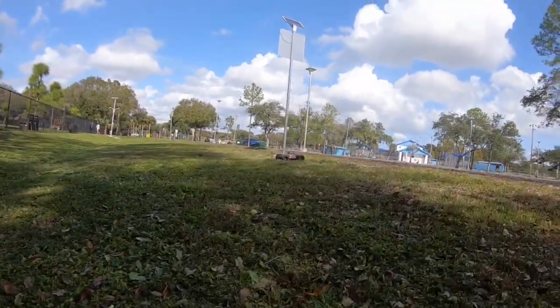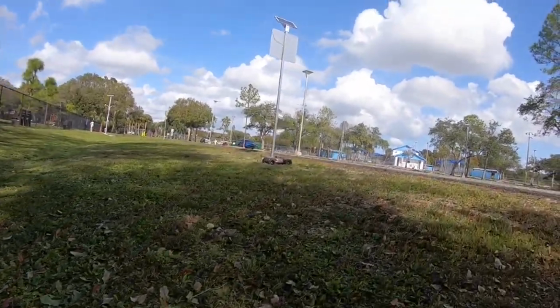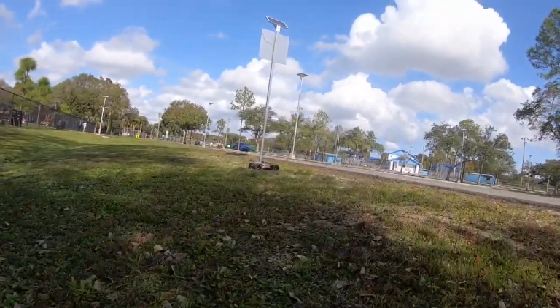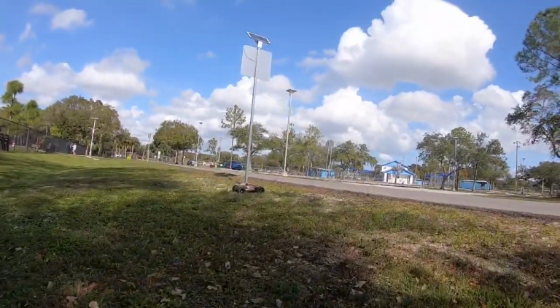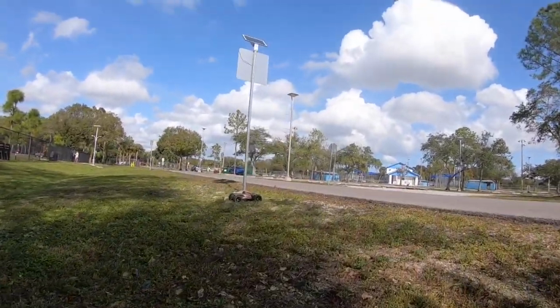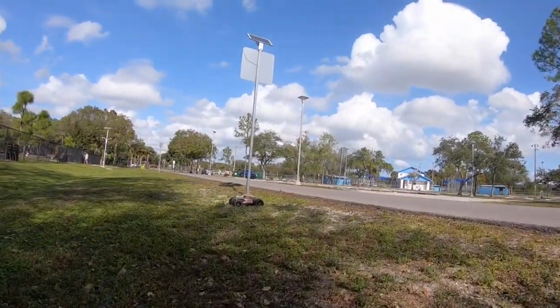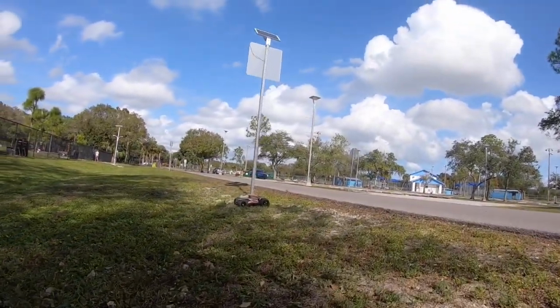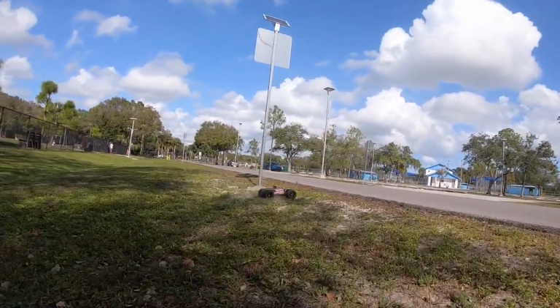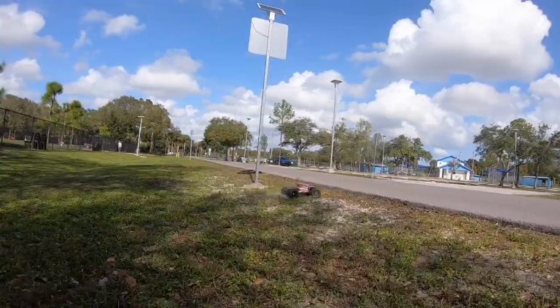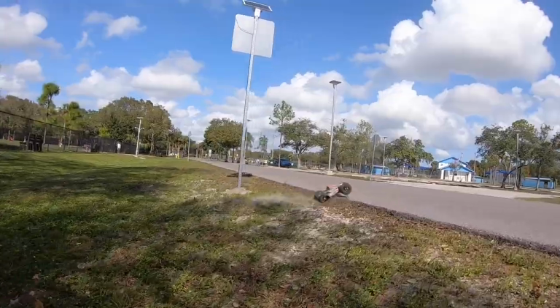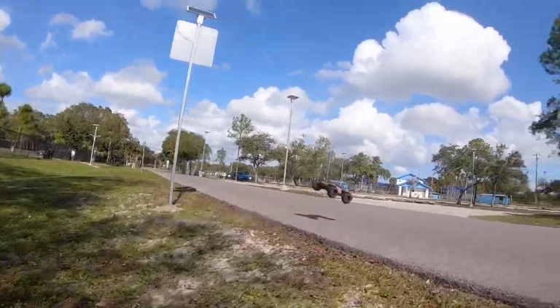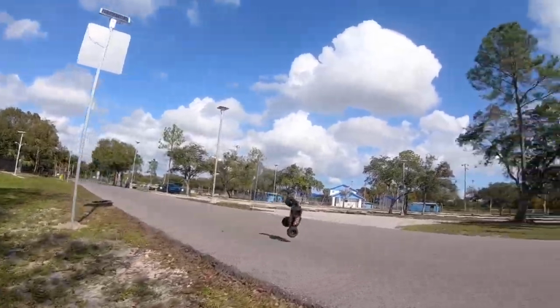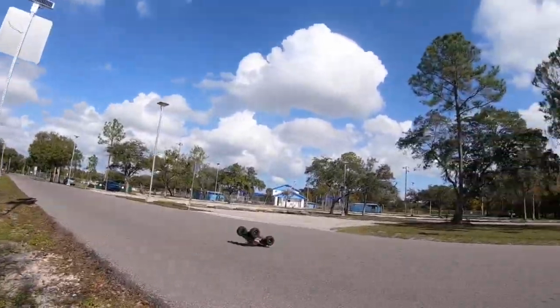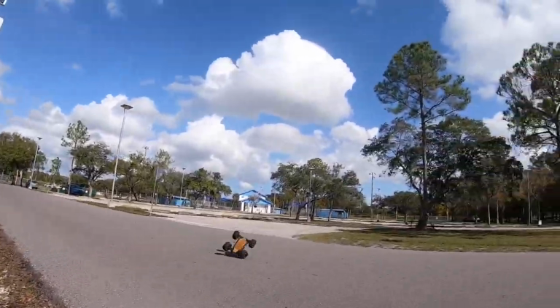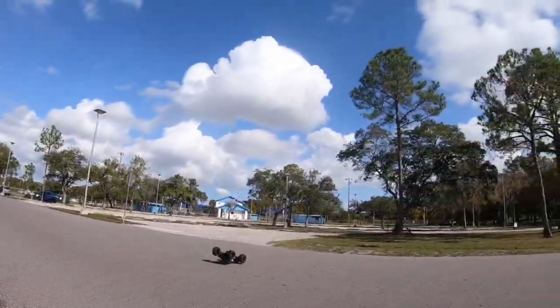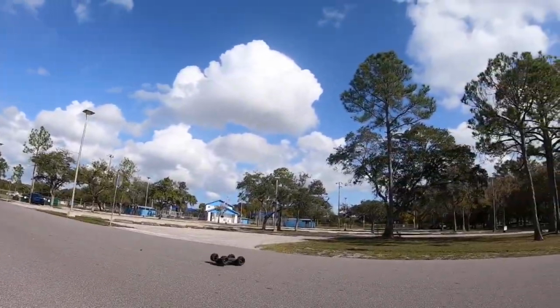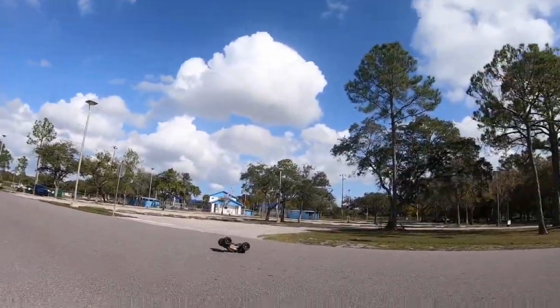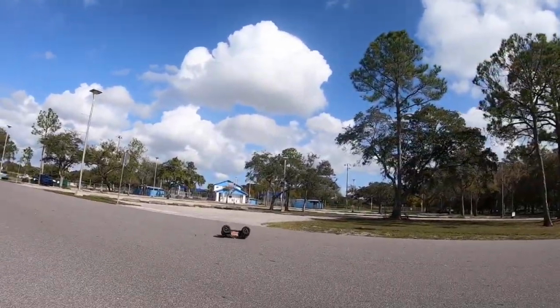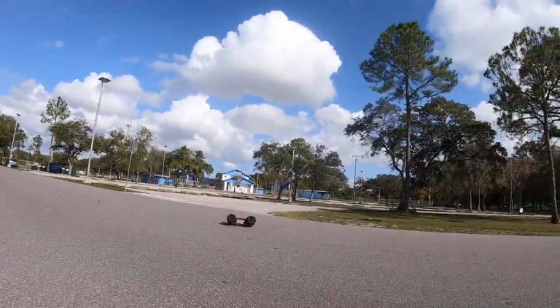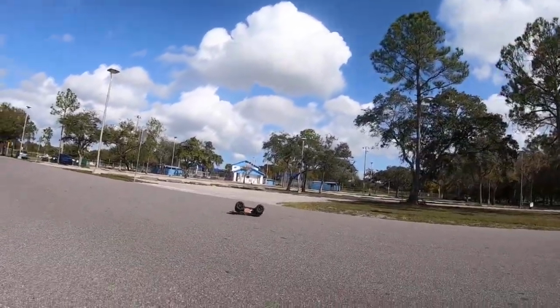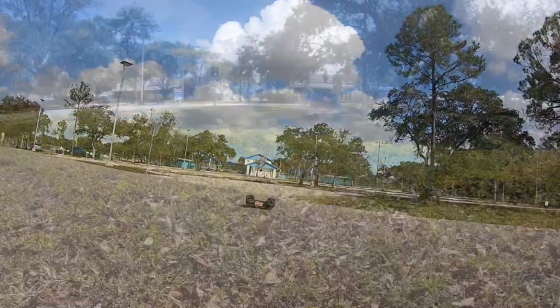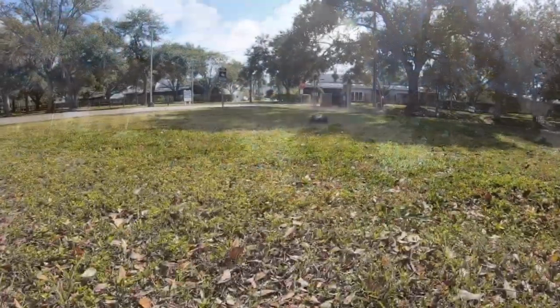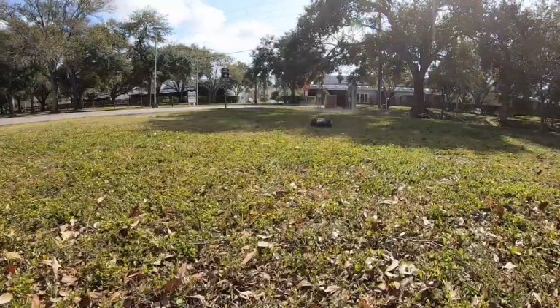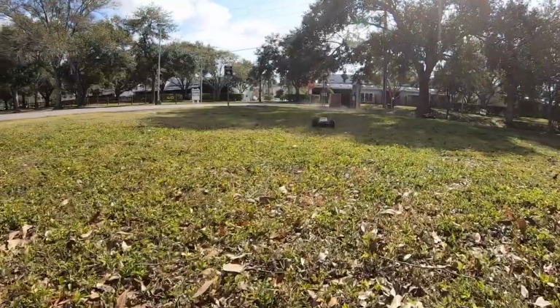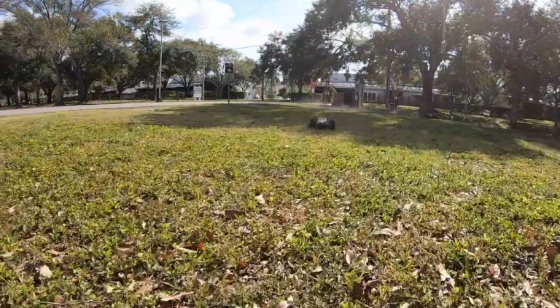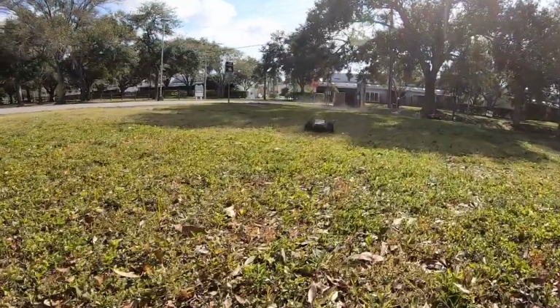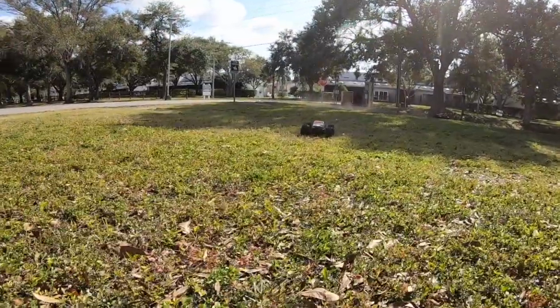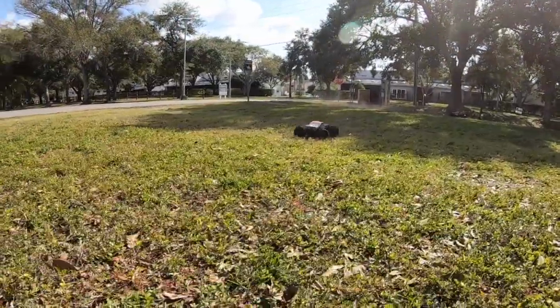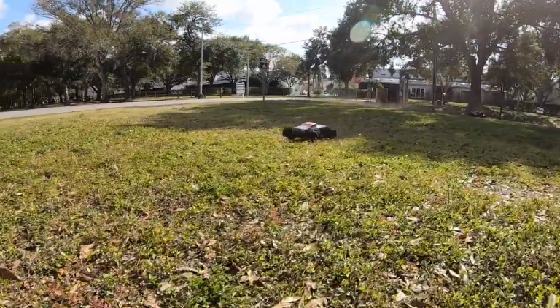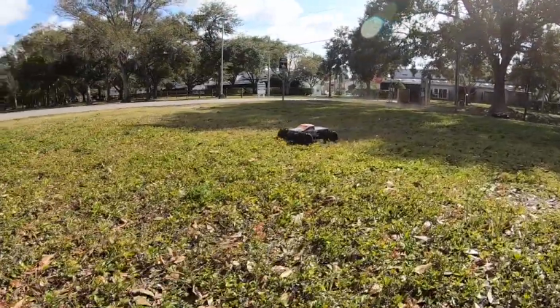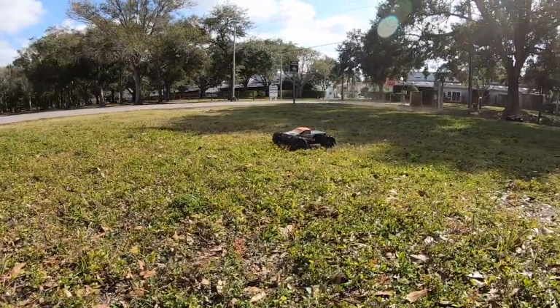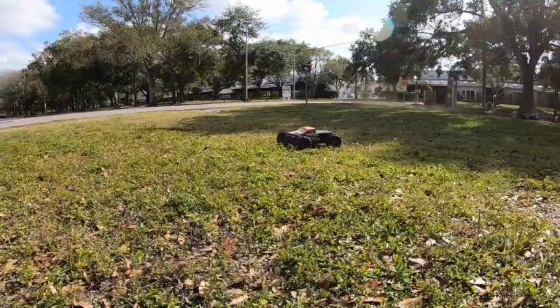You're going to jump on that. Oh, shit. That hurts.